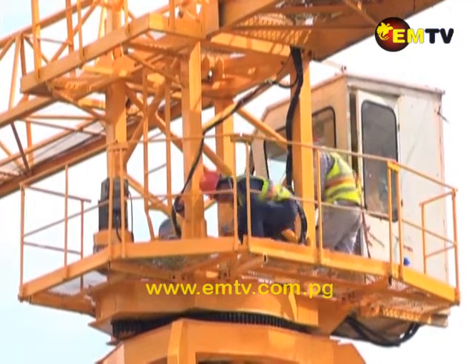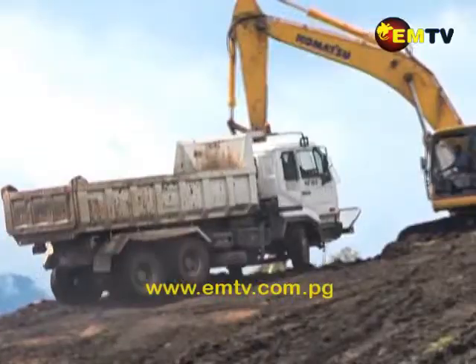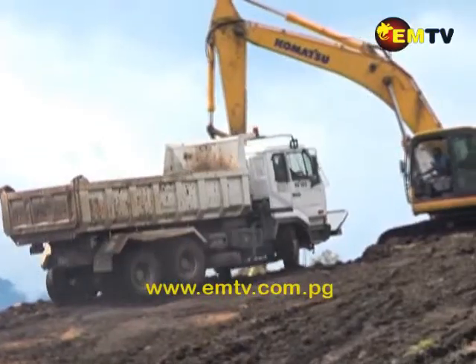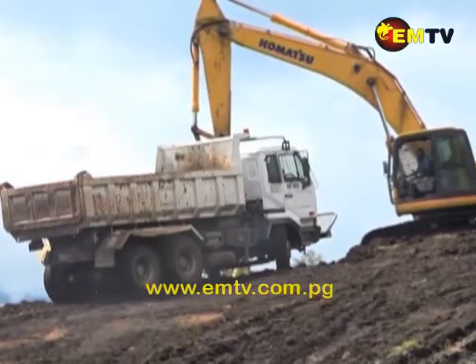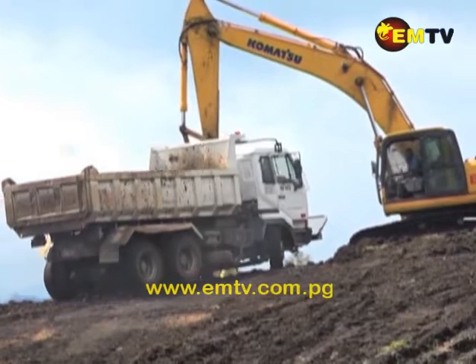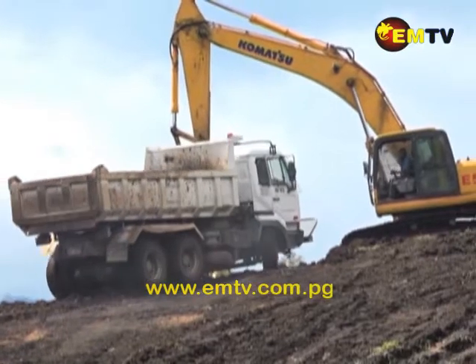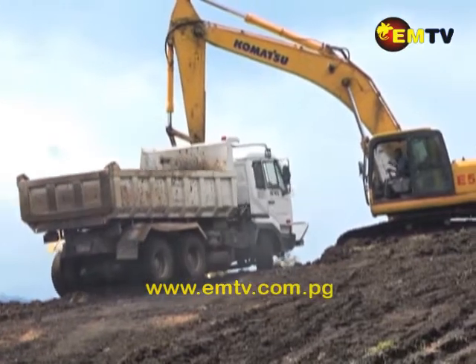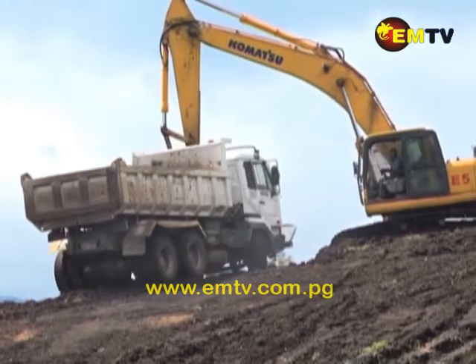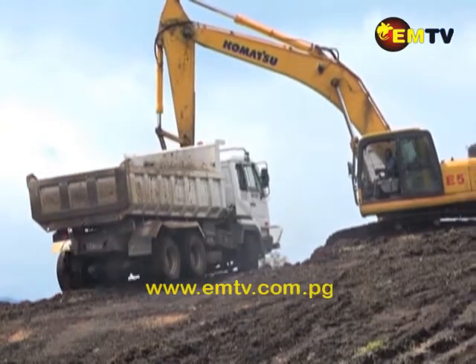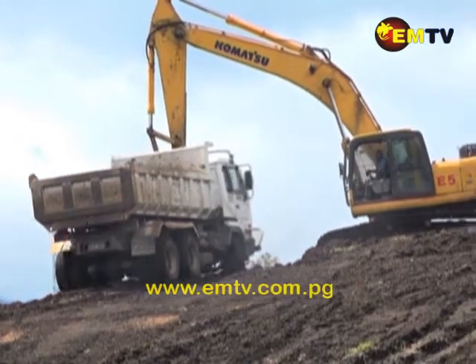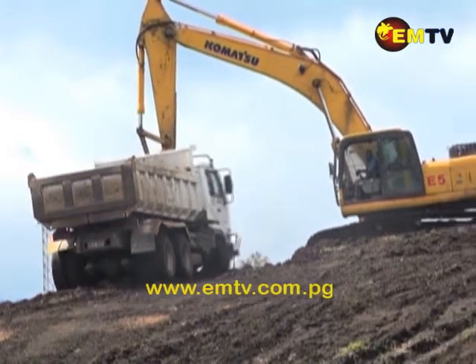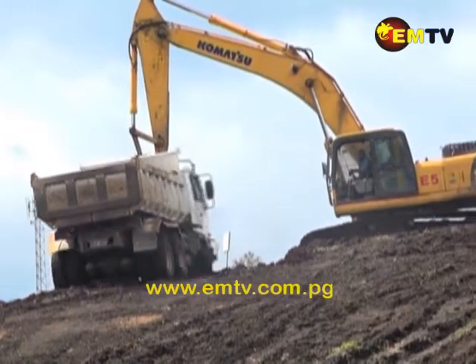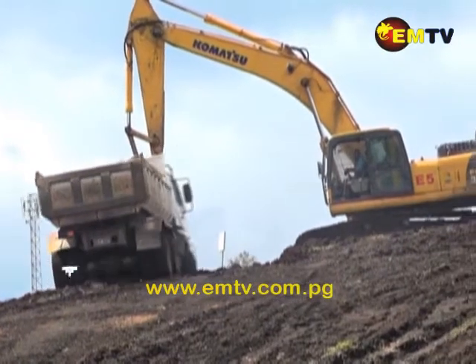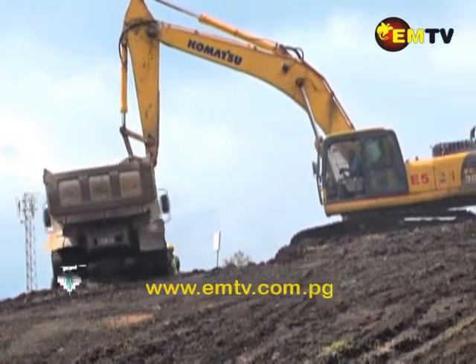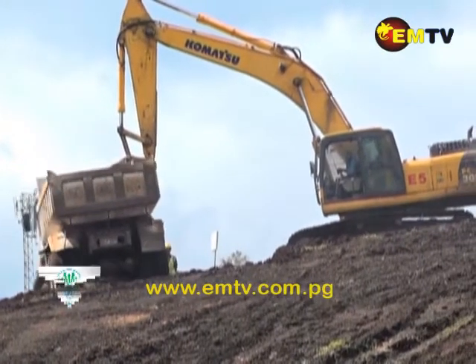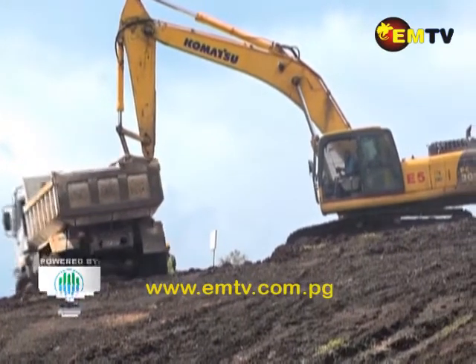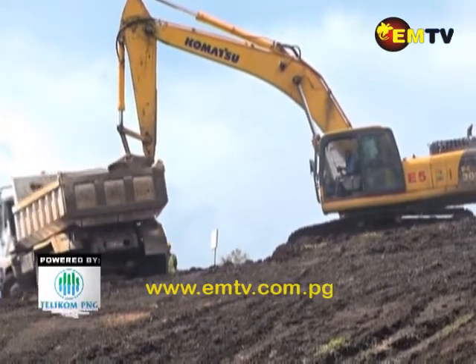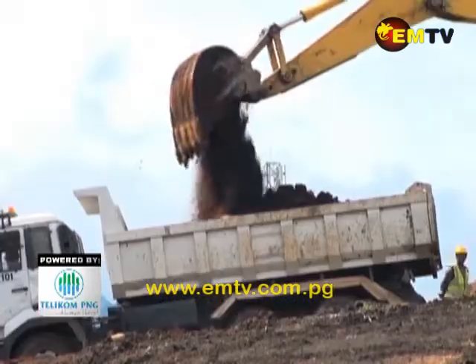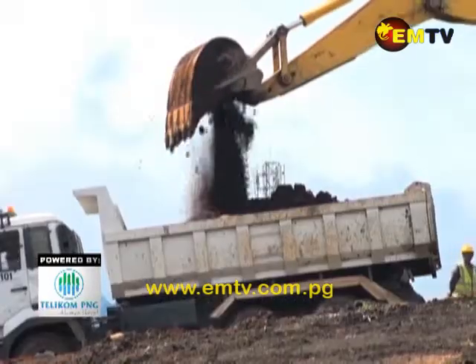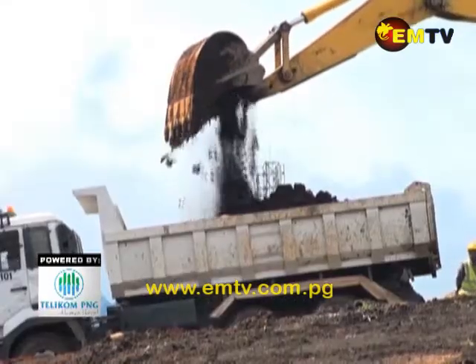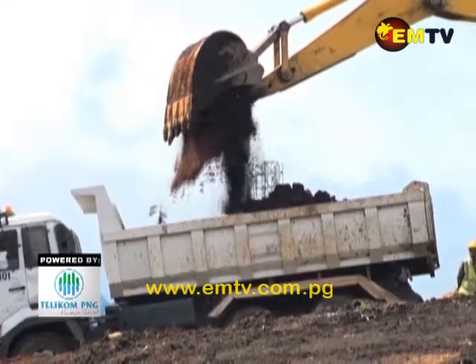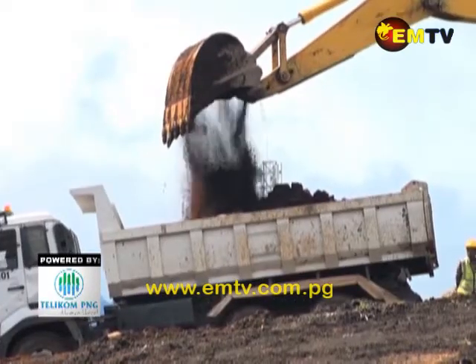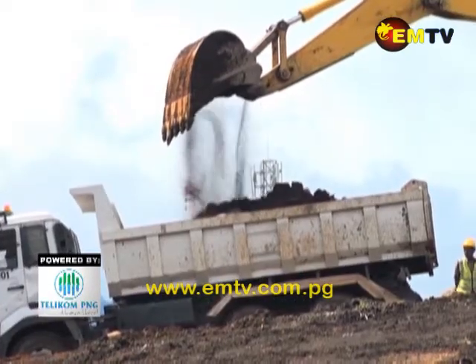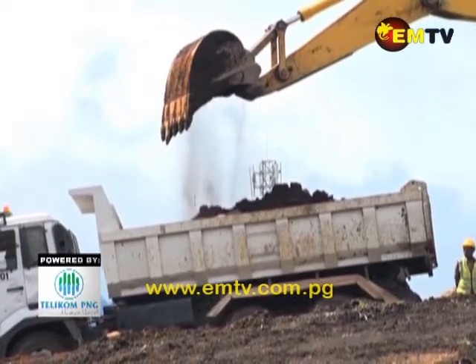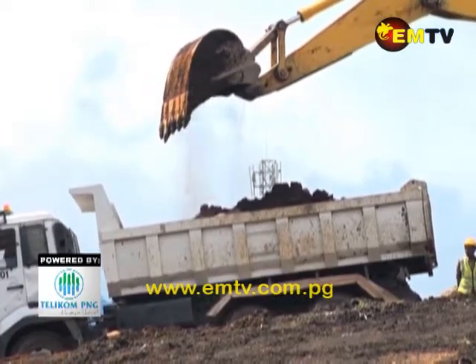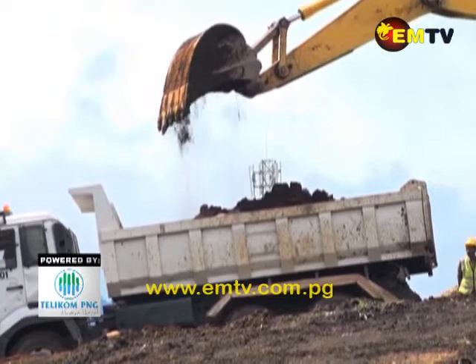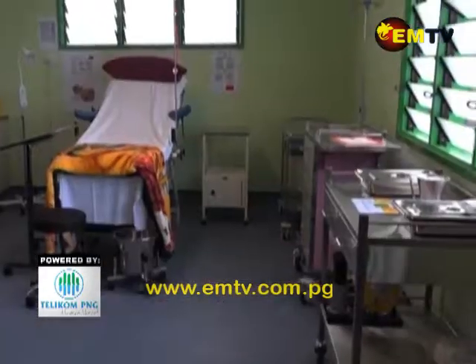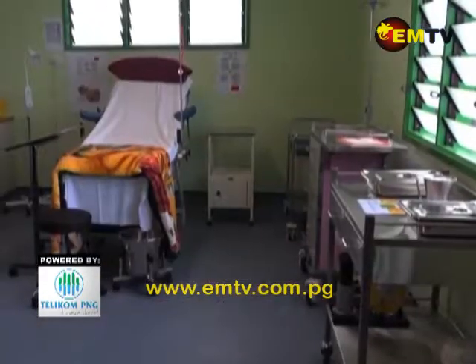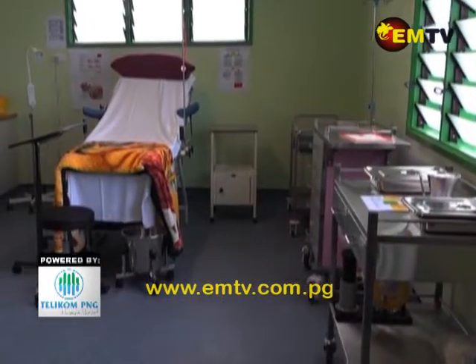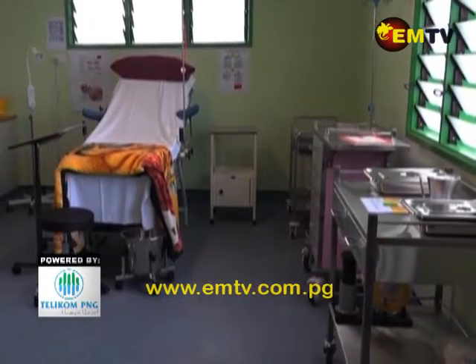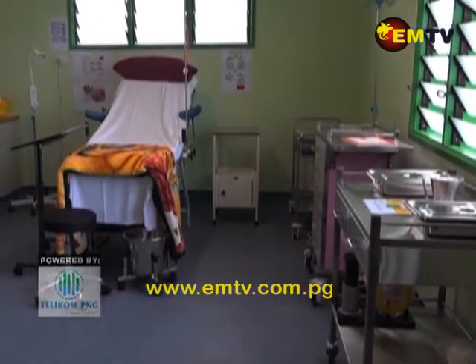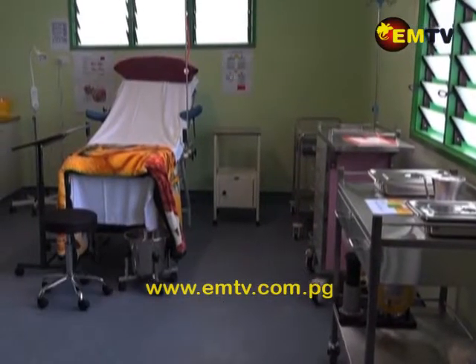The Australian government, through DFED, has helped with $7.5 million to buy medical equipment.